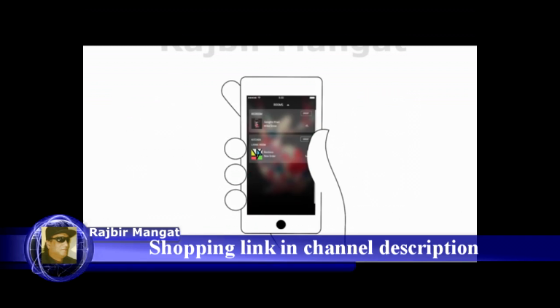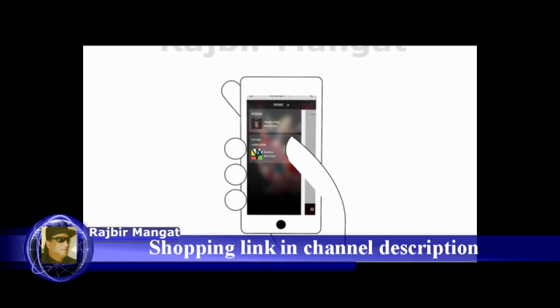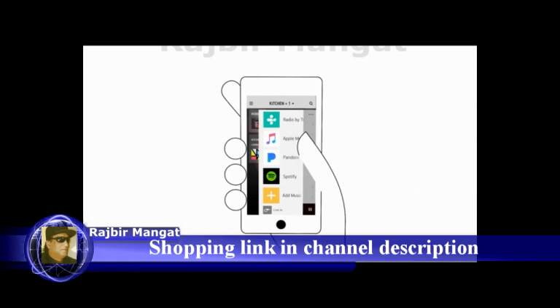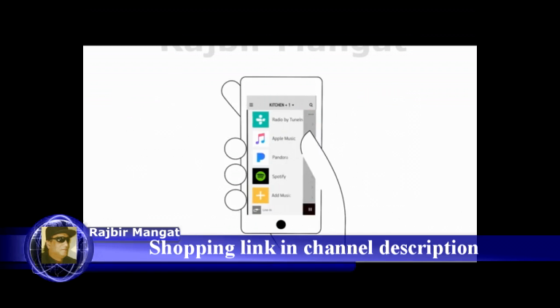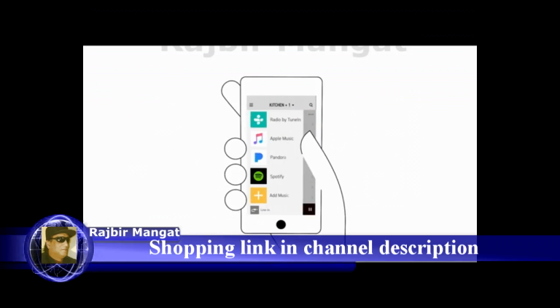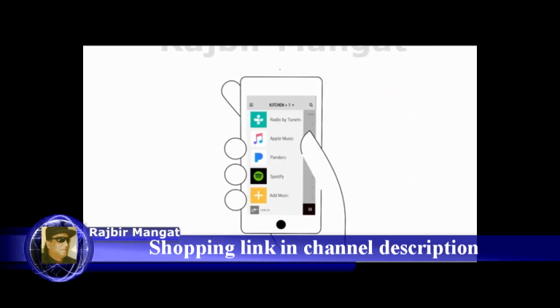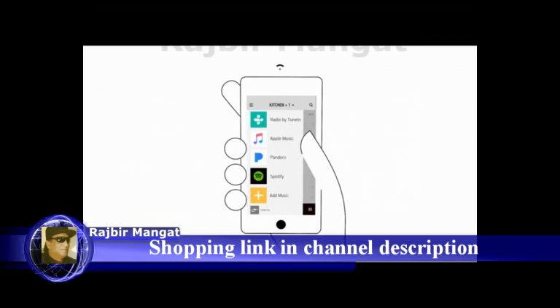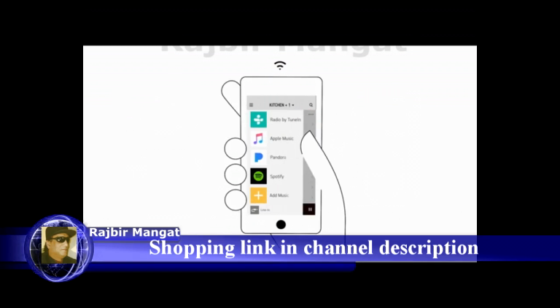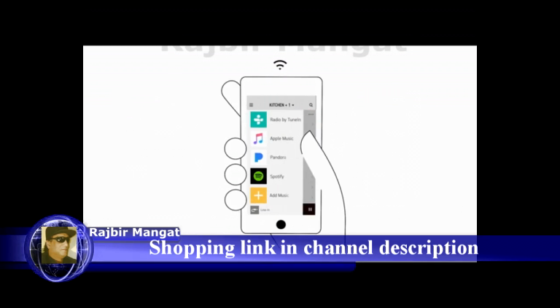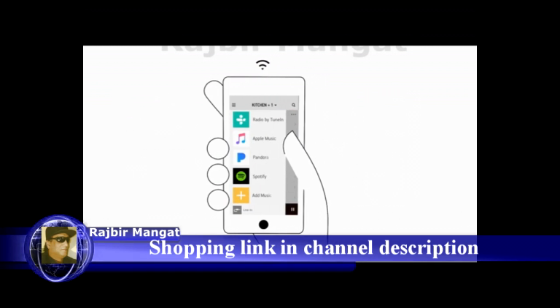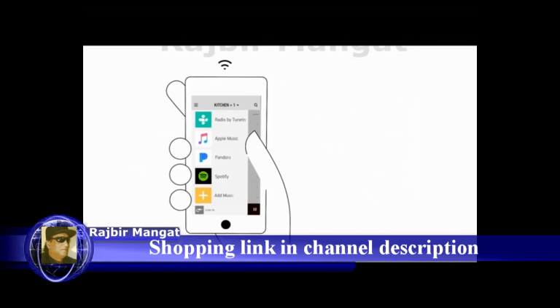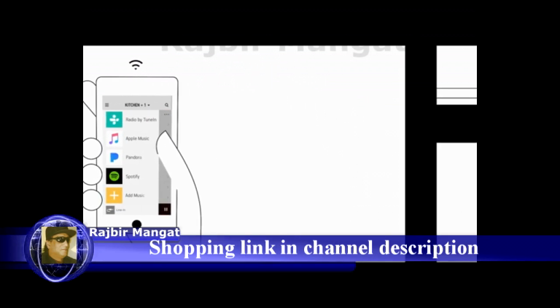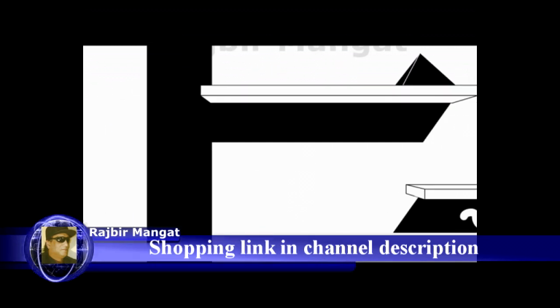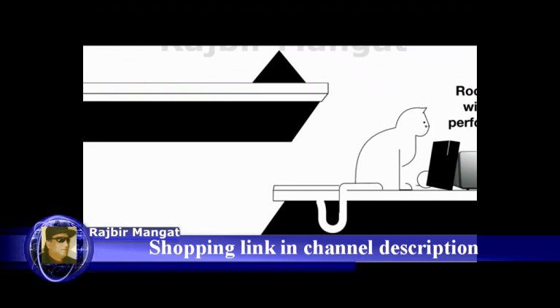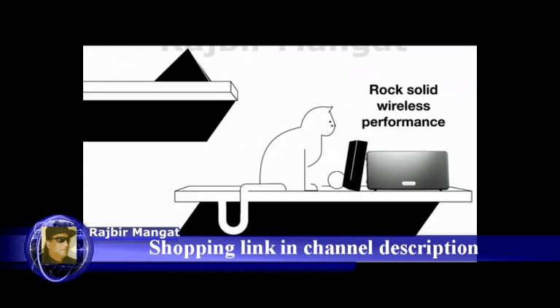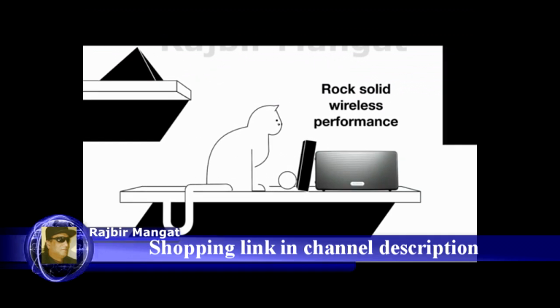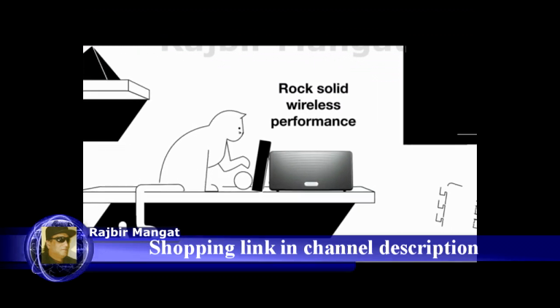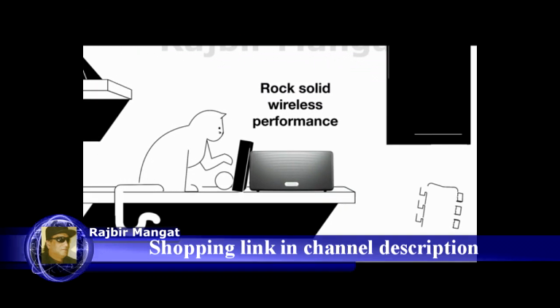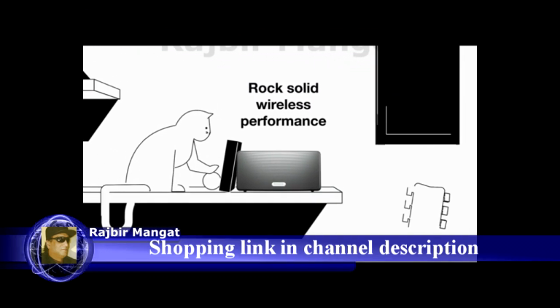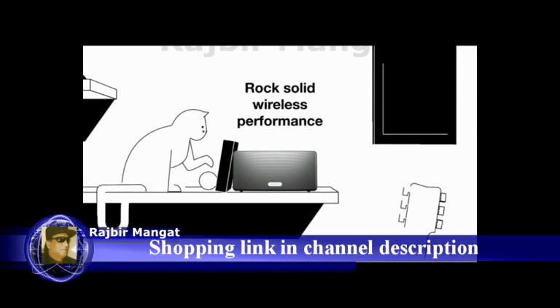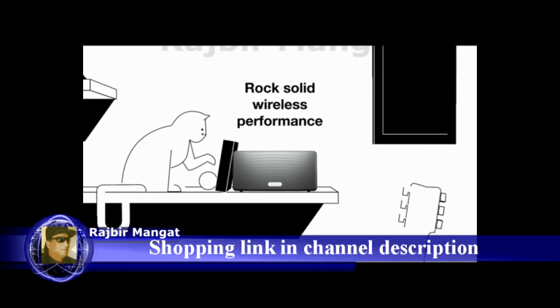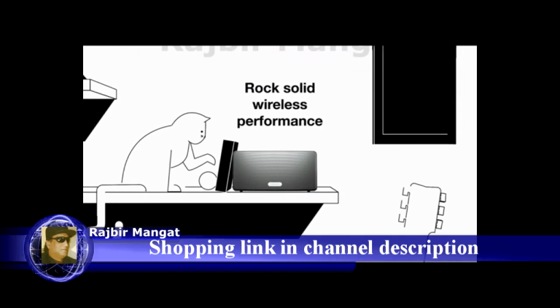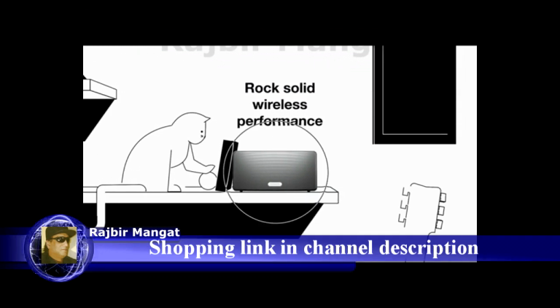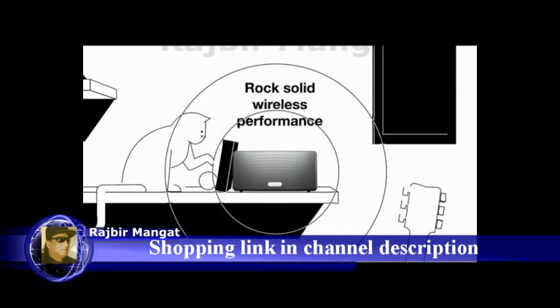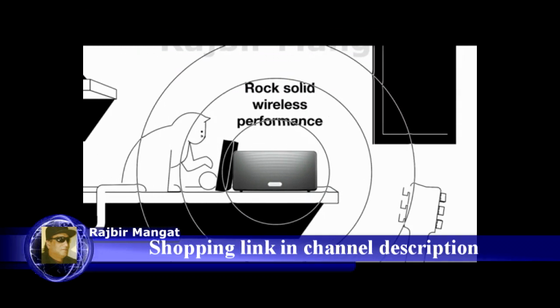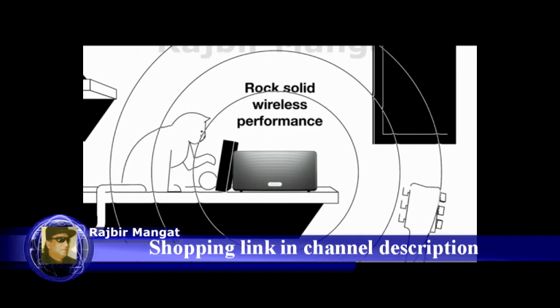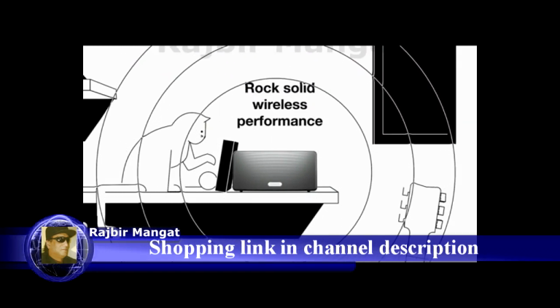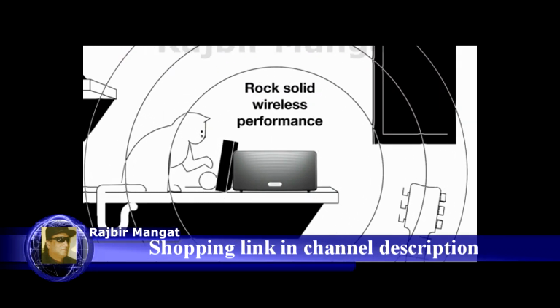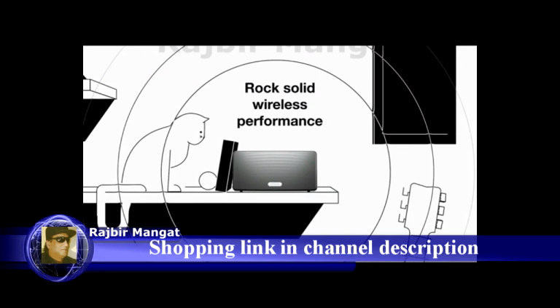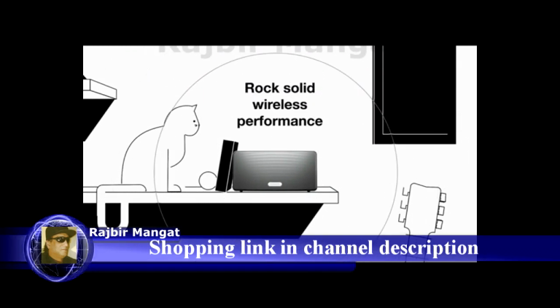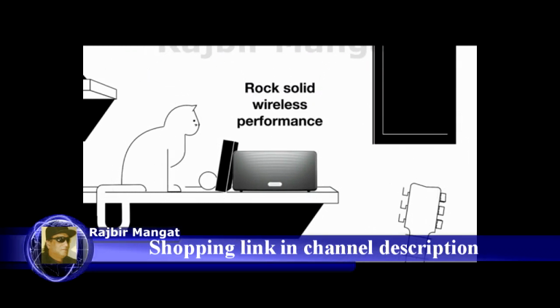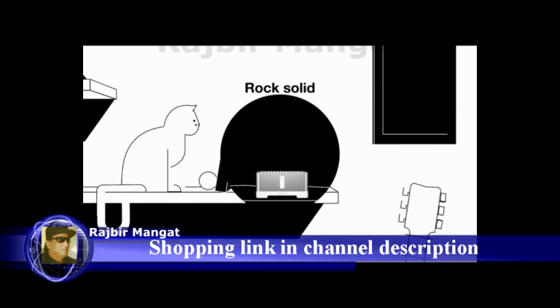Your music plays over your home Wi-Fi network, not your phone, so you can enjoy rock-solid wireless performance without interruptions or dropouts.